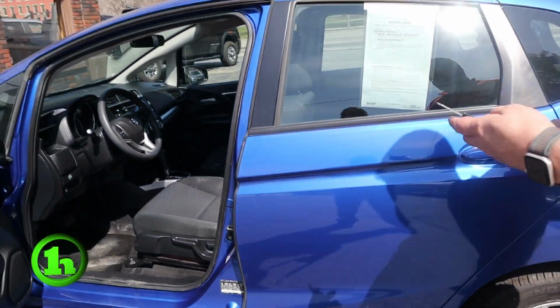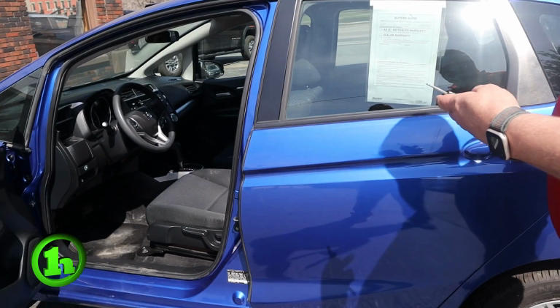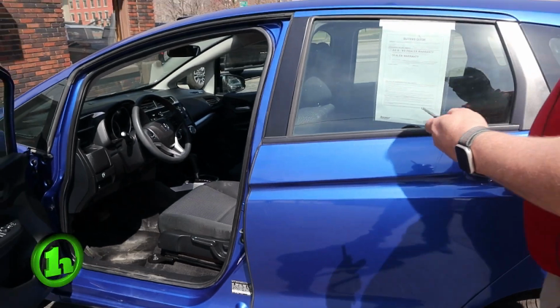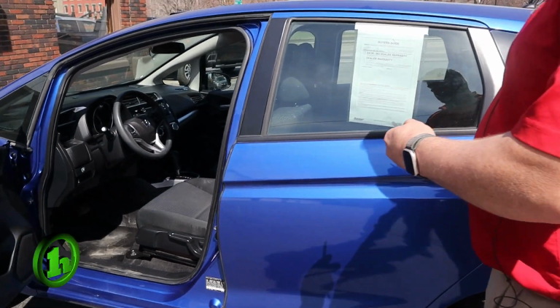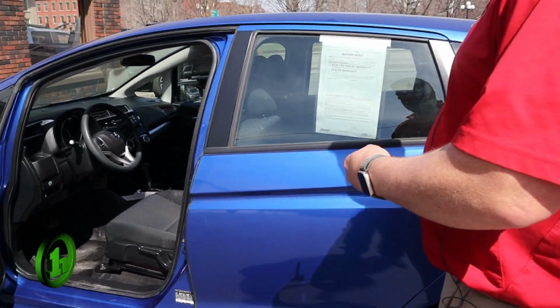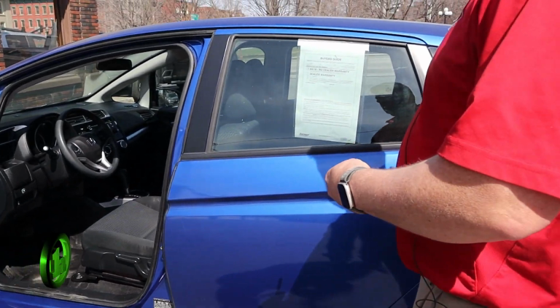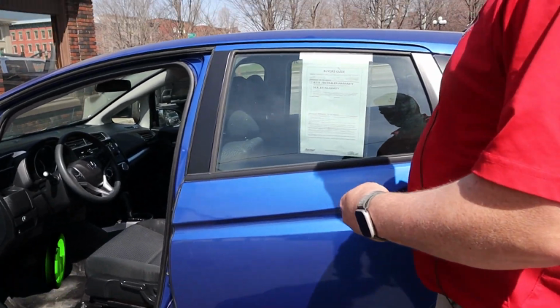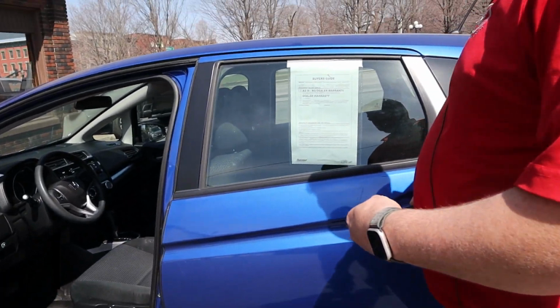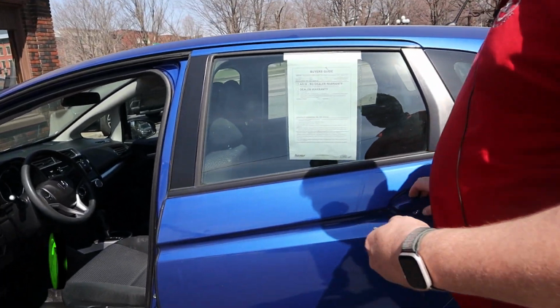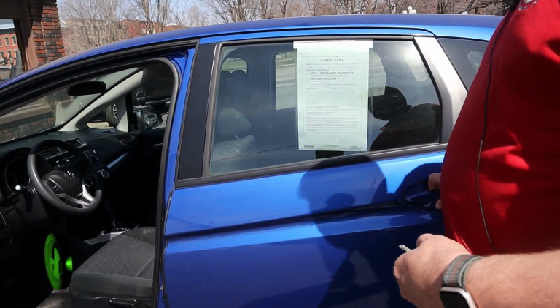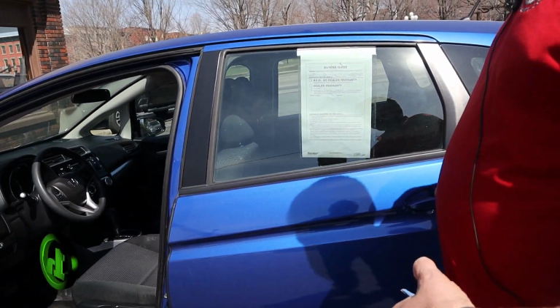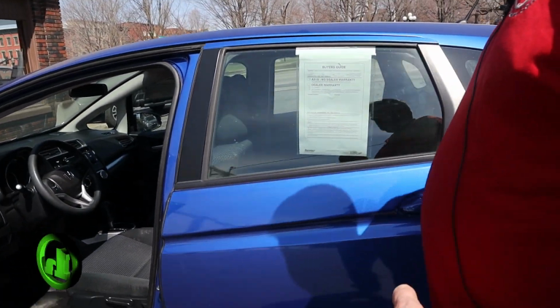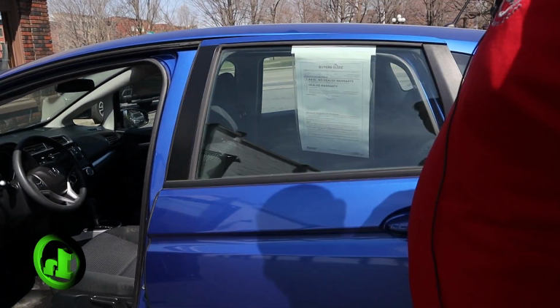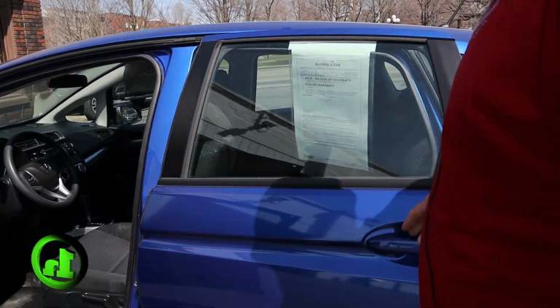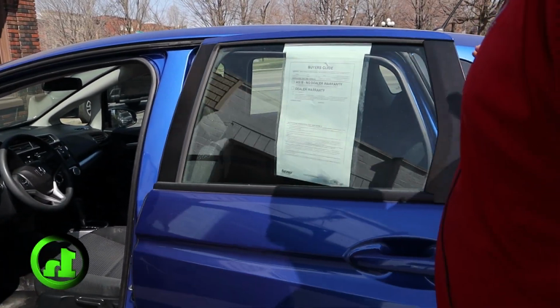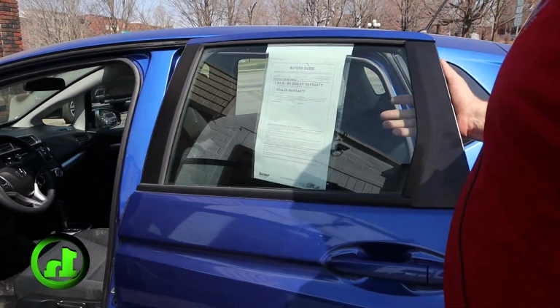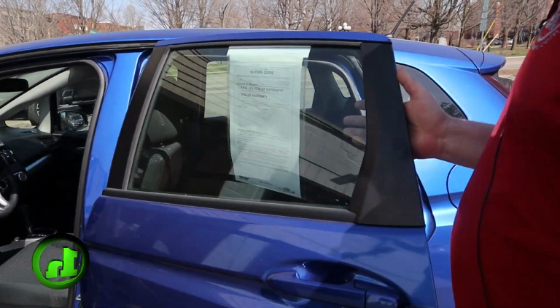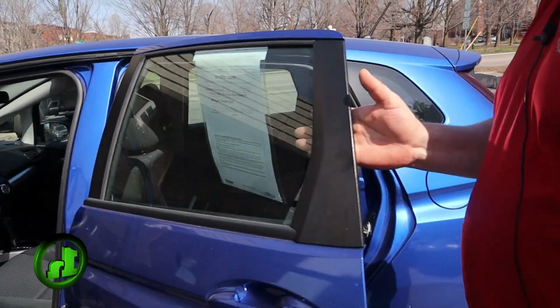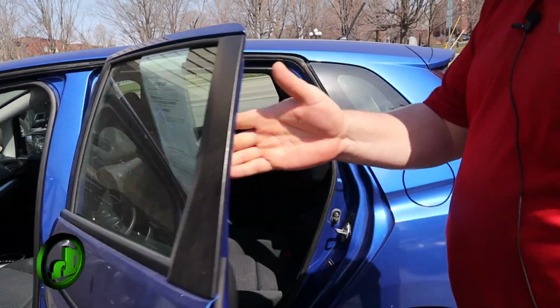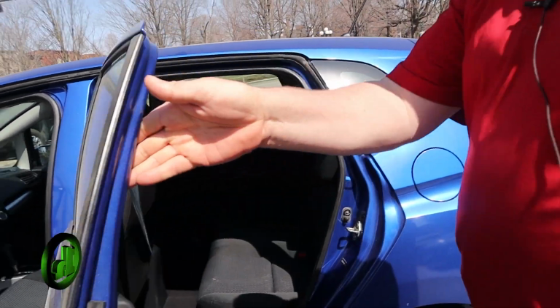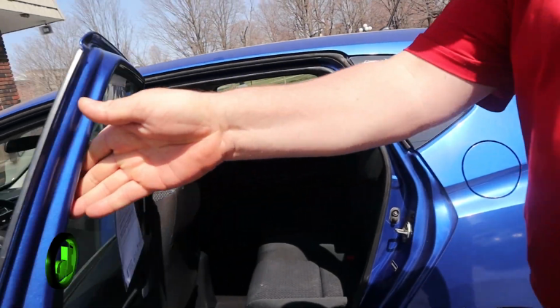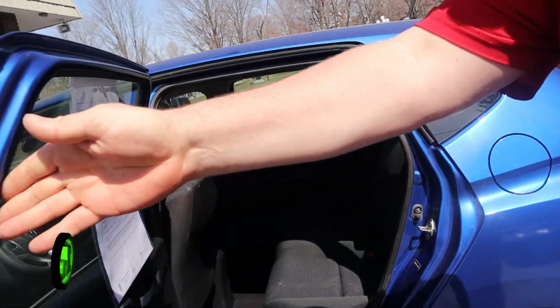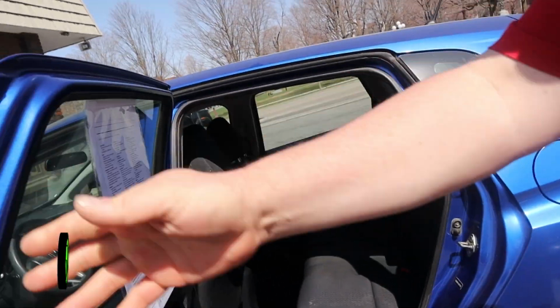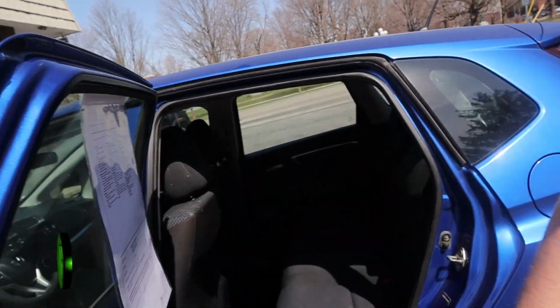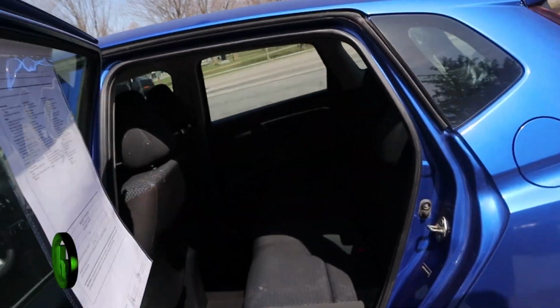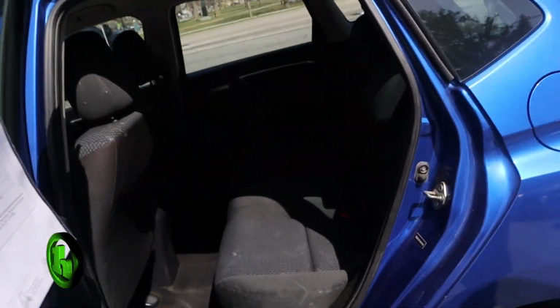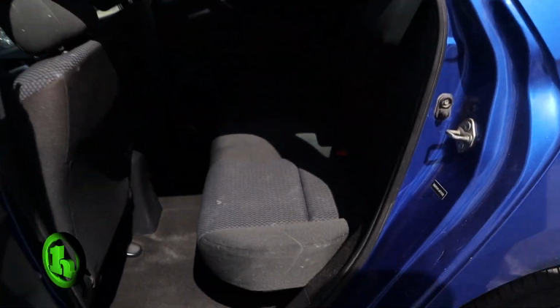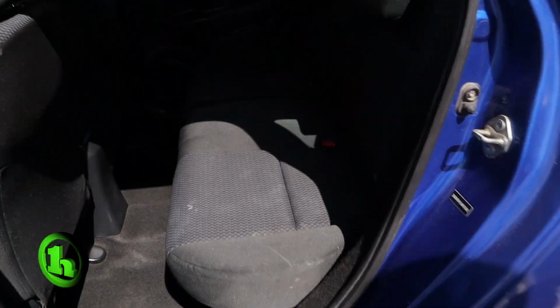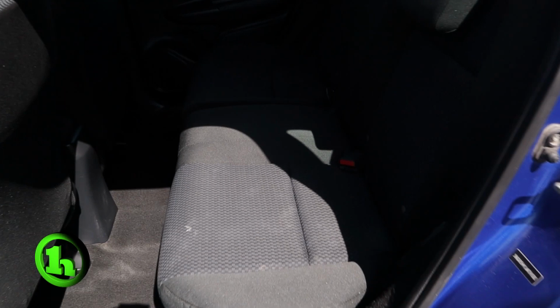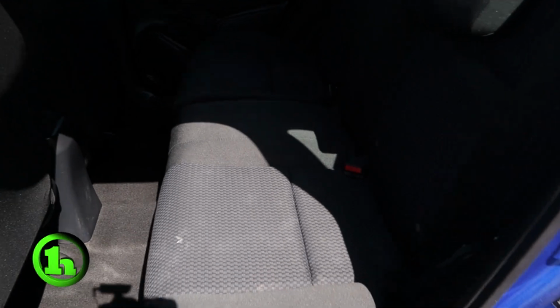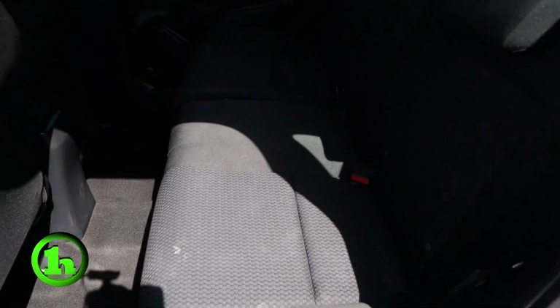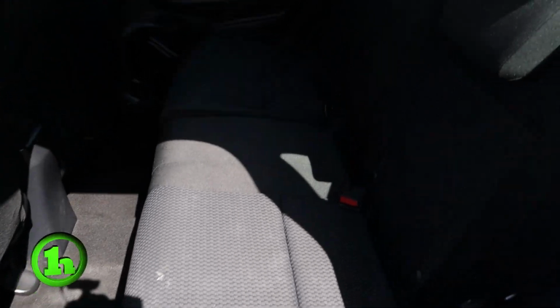Let me unlock it — there we go. See, a small car with lots of room.